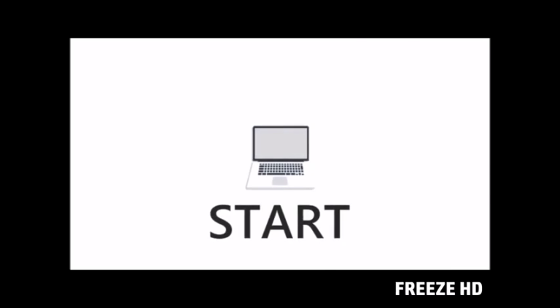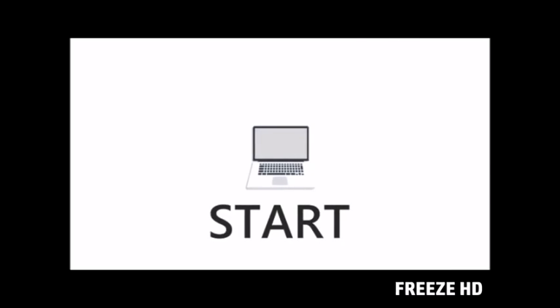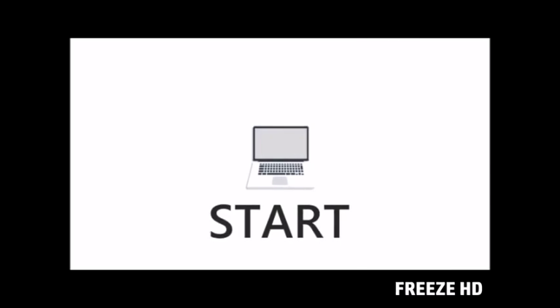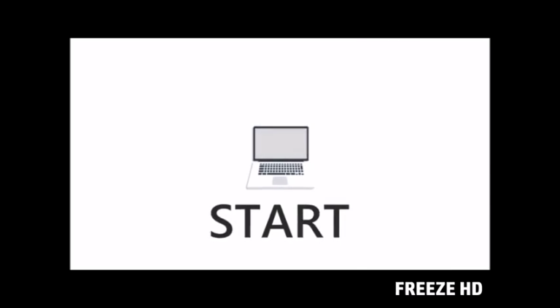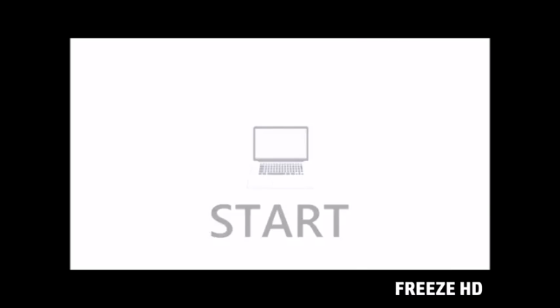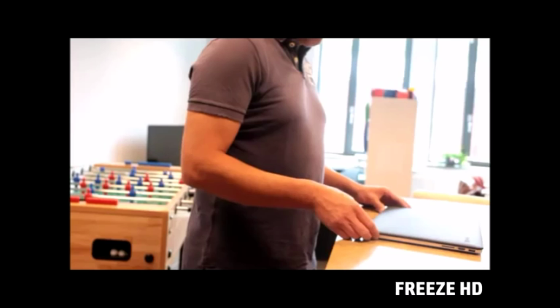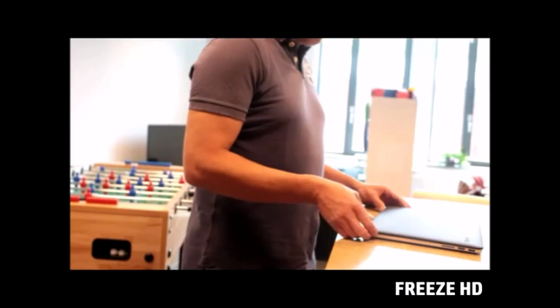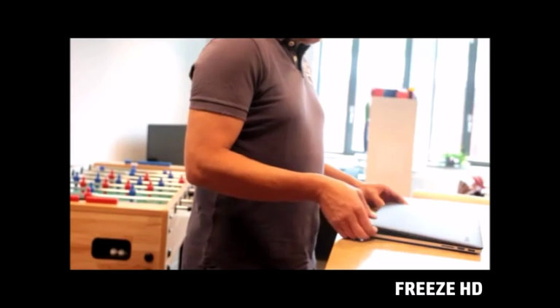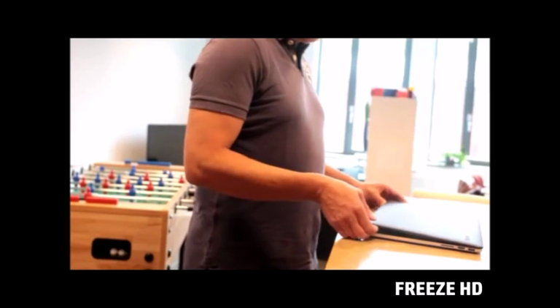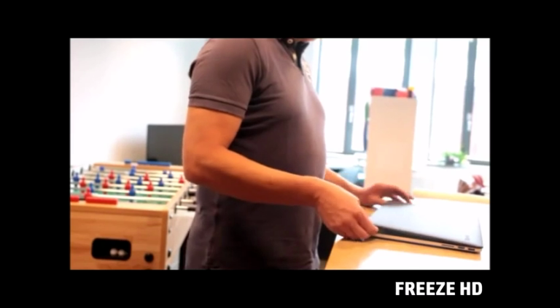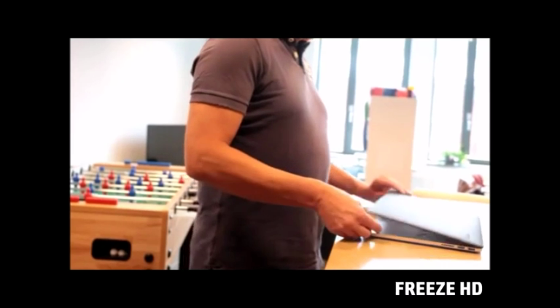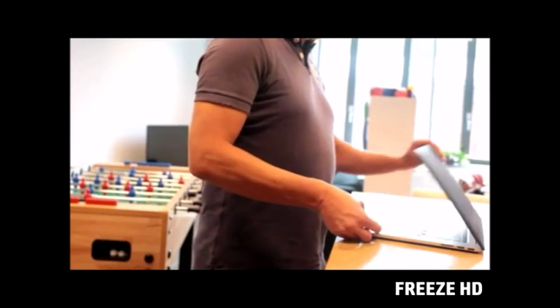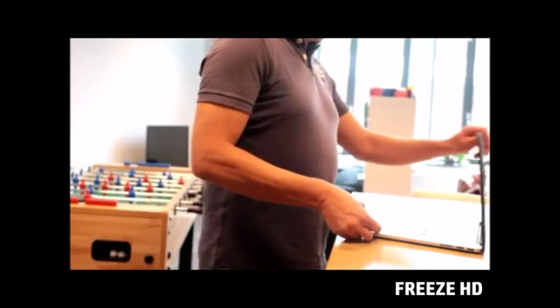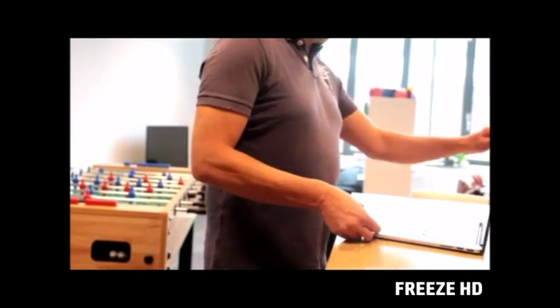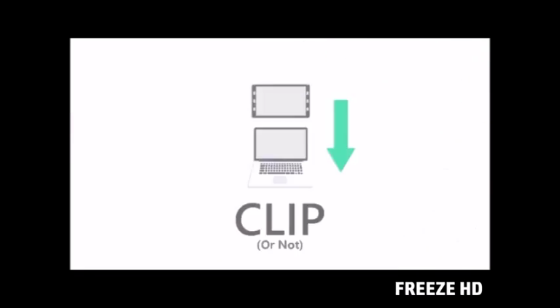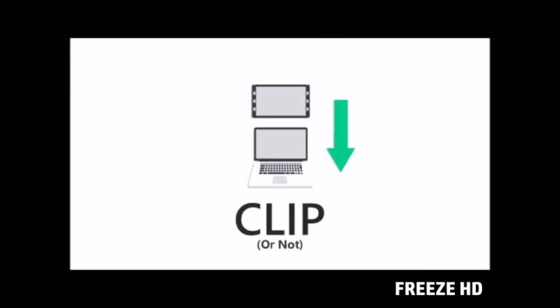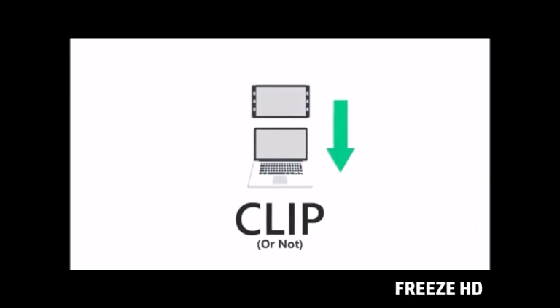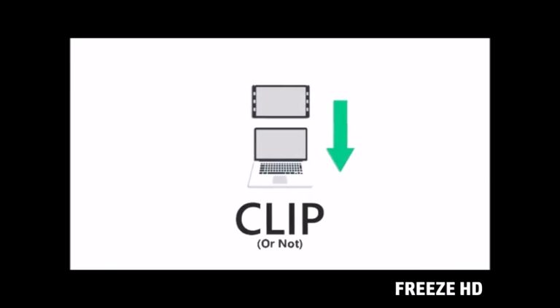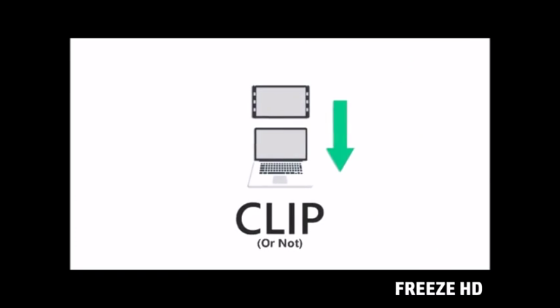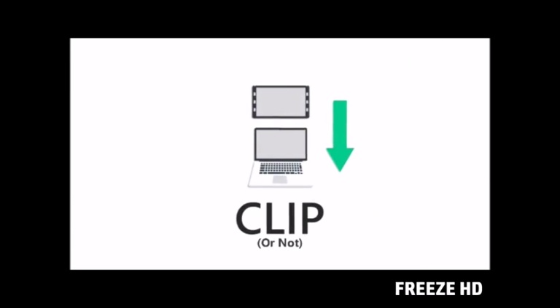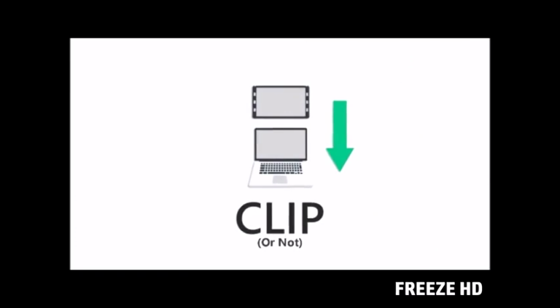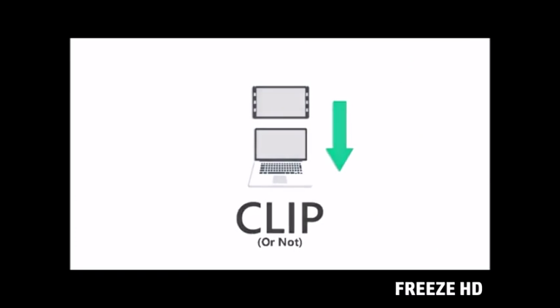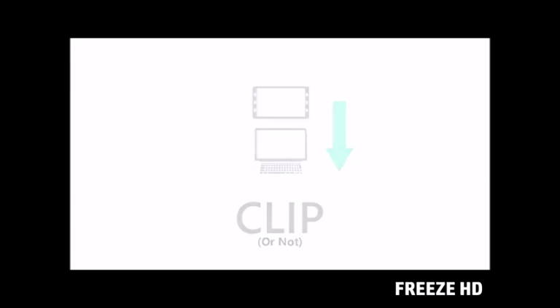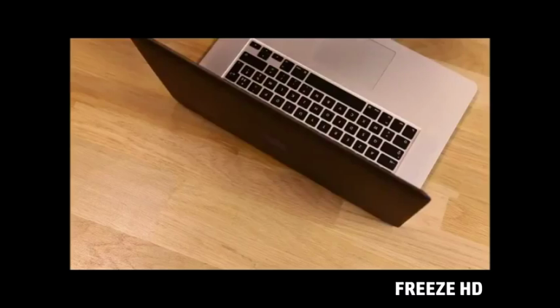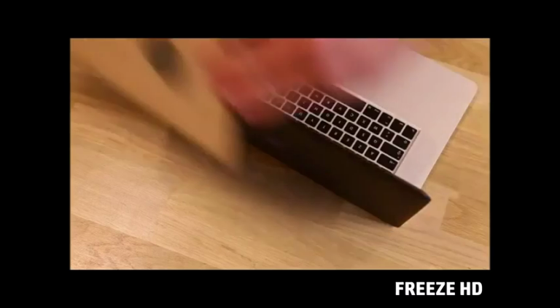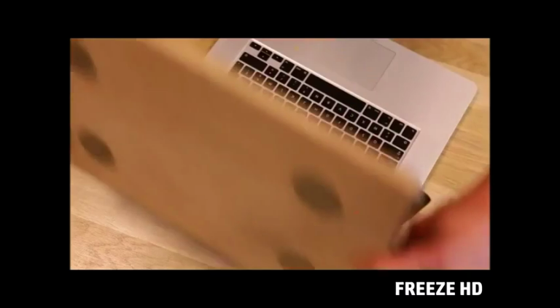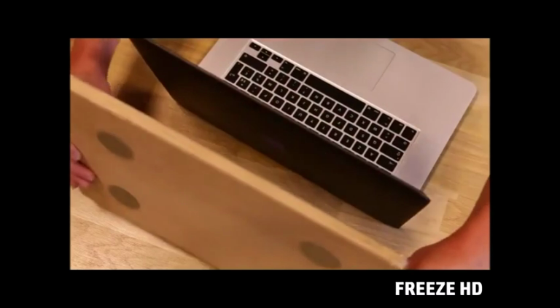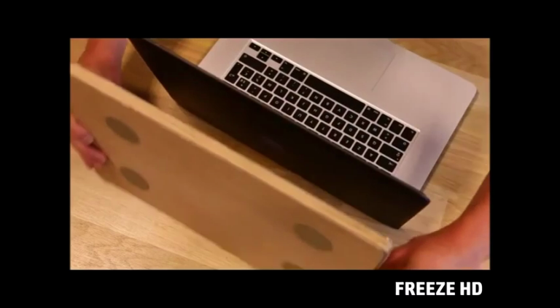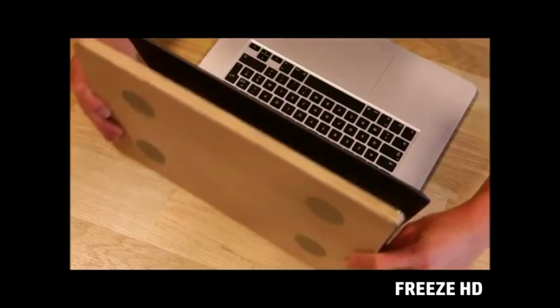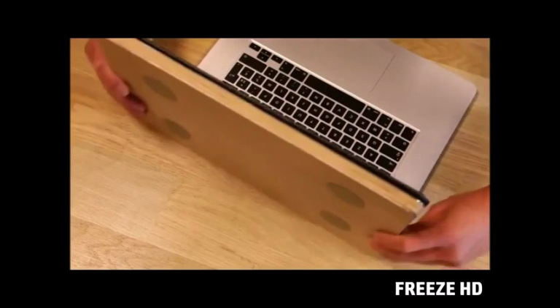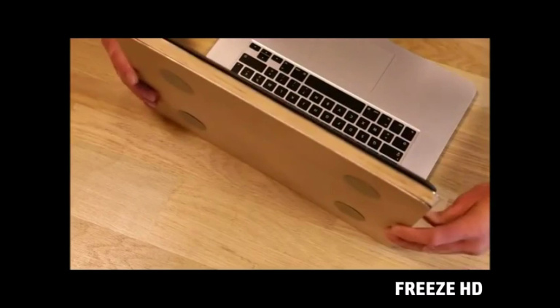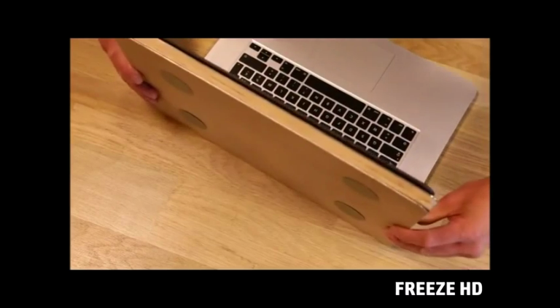Together, we design SlidingJoy — a simple, light and thin accessory that clips at the back of your screen.